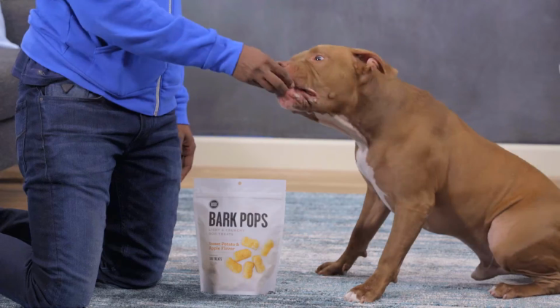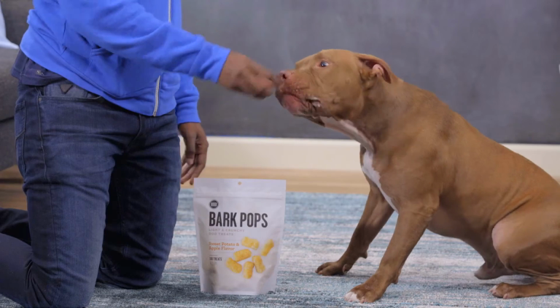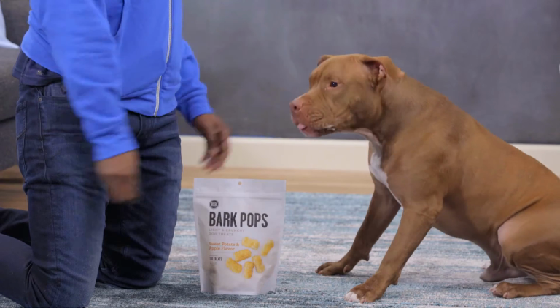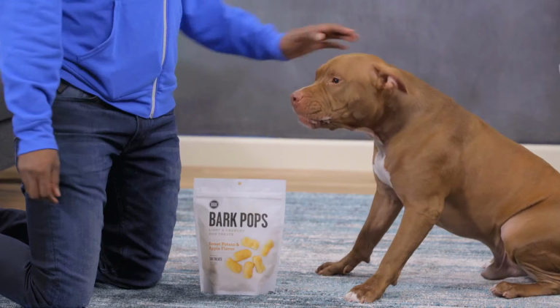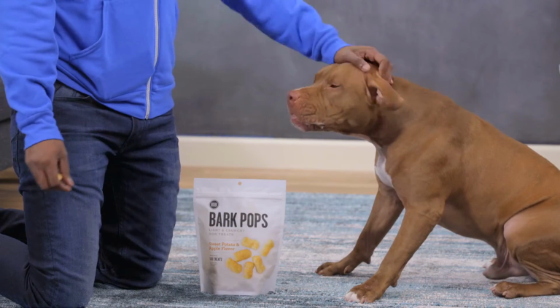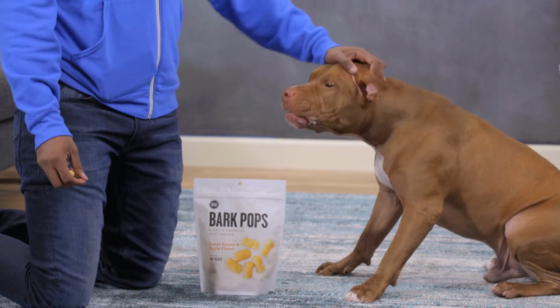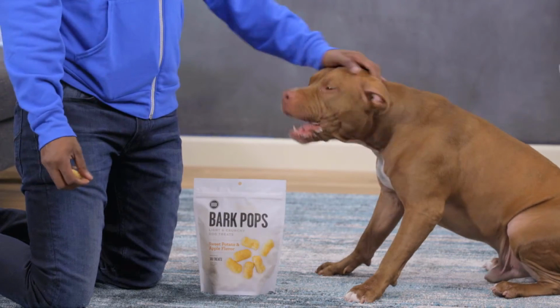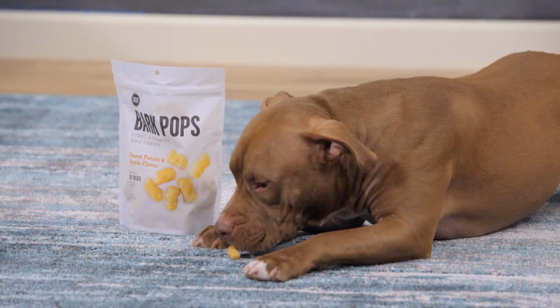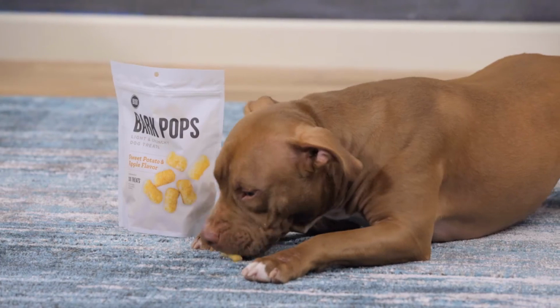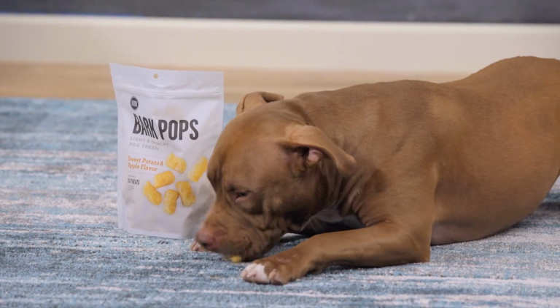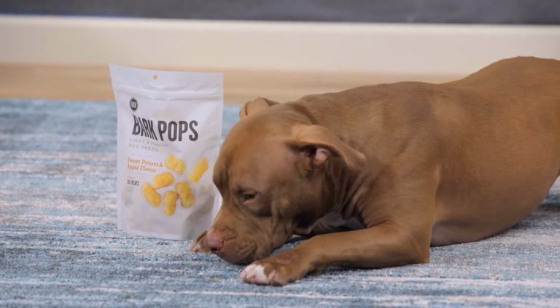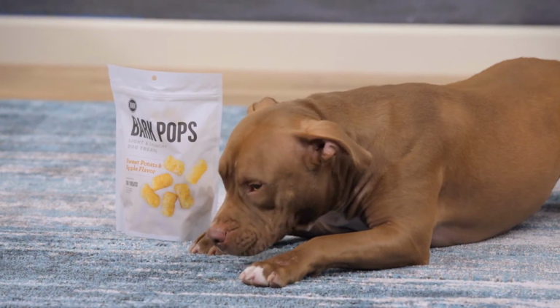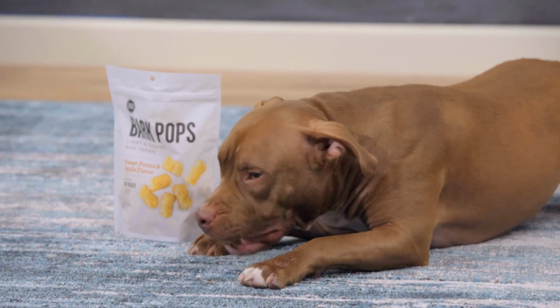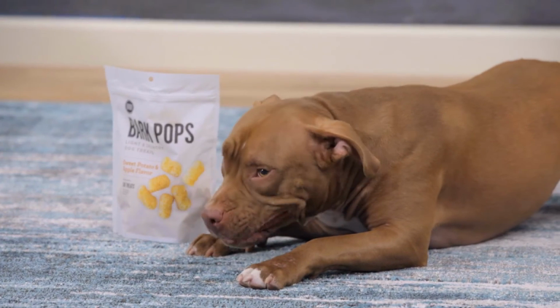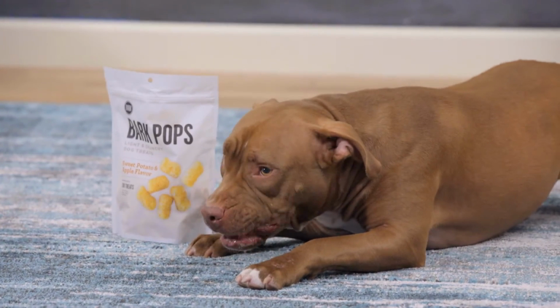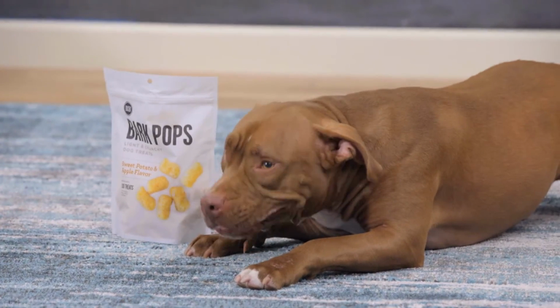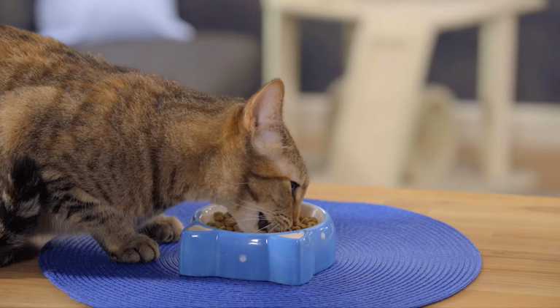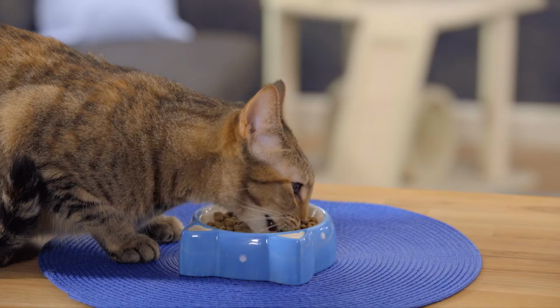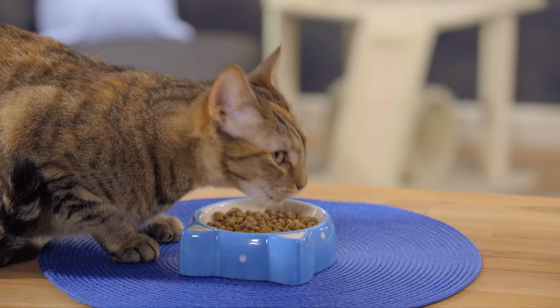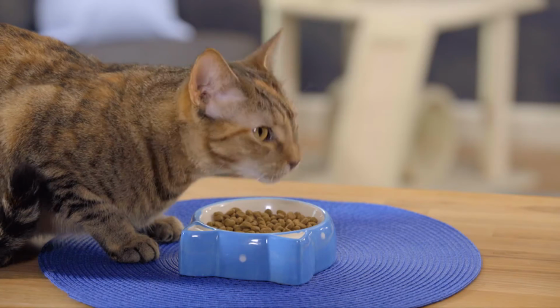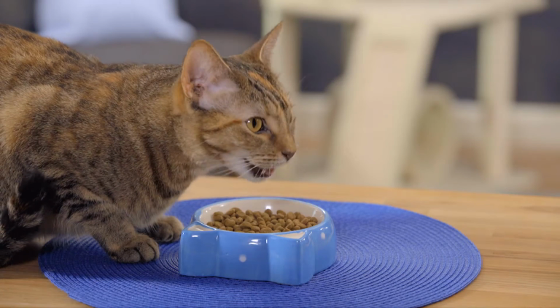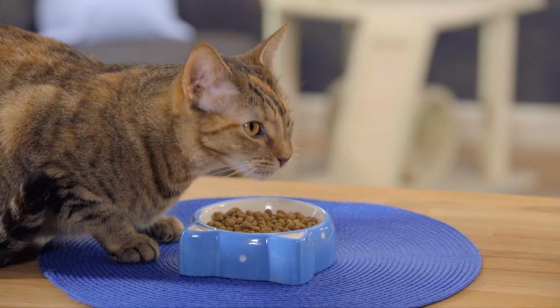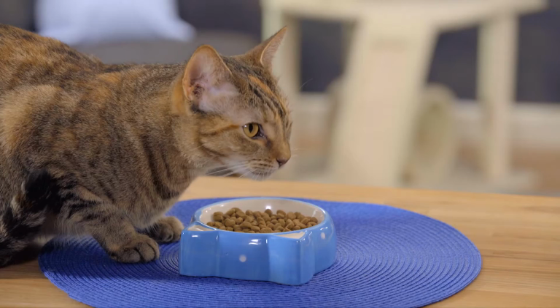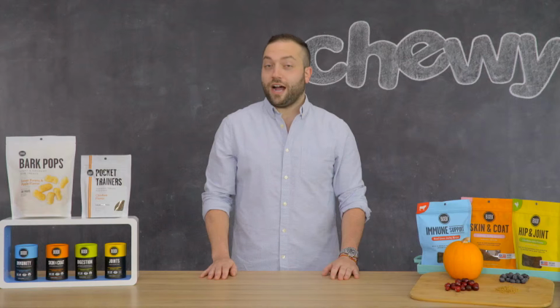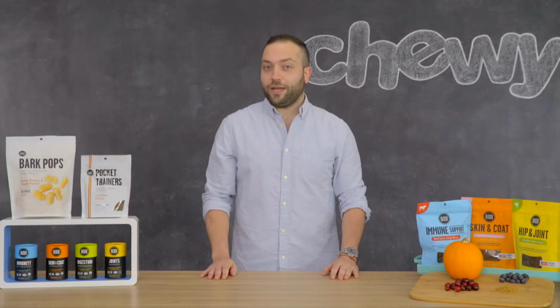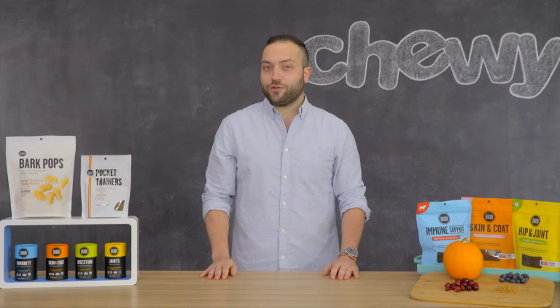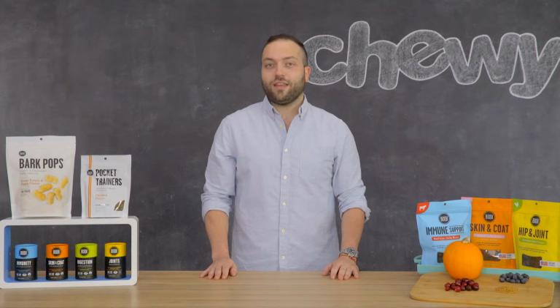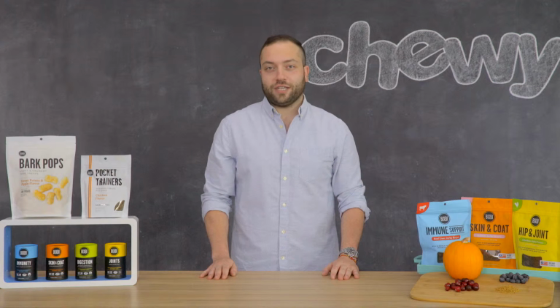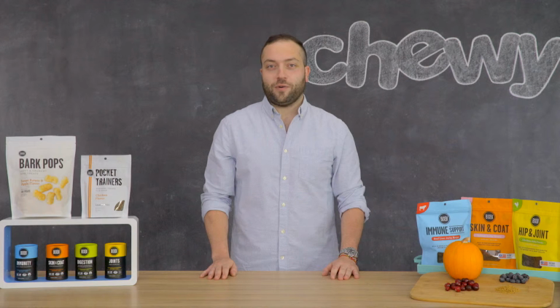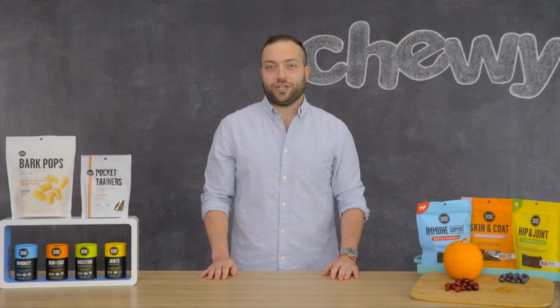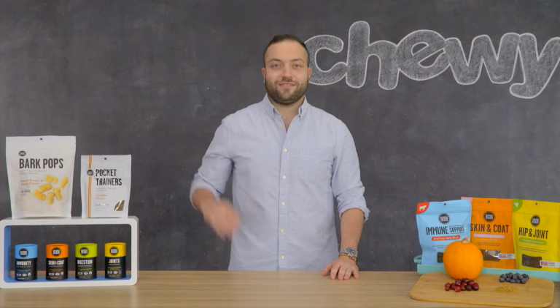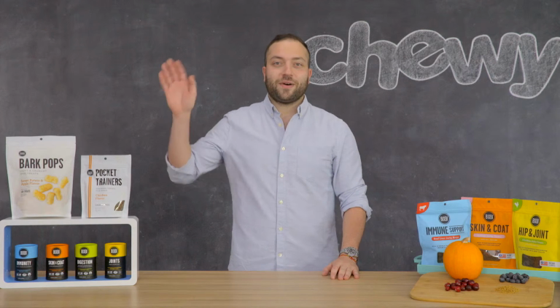So if you're trying to sniff out some good stuff for your dog, follow your nose to Bixby Supplements and Treats. I'm Andrew. Thanks for watching. Bye.